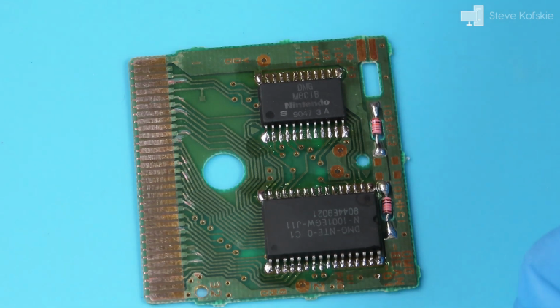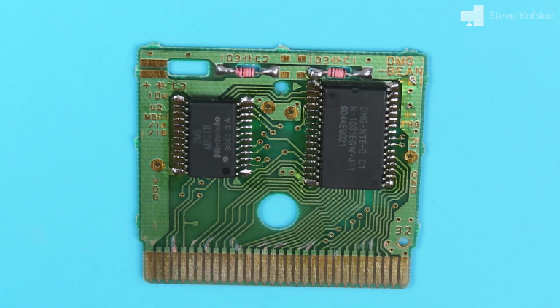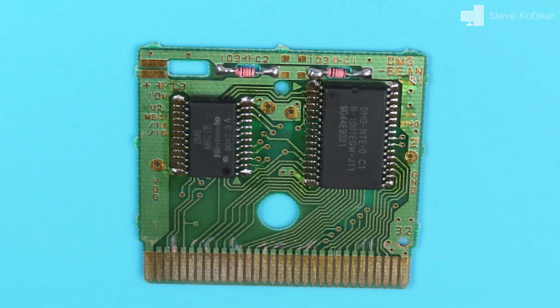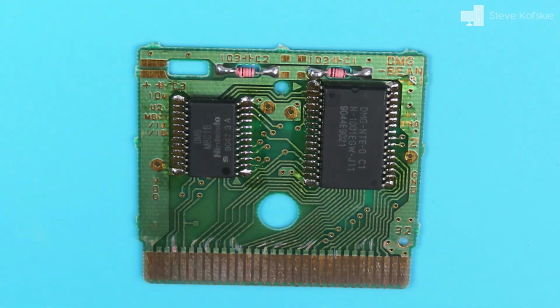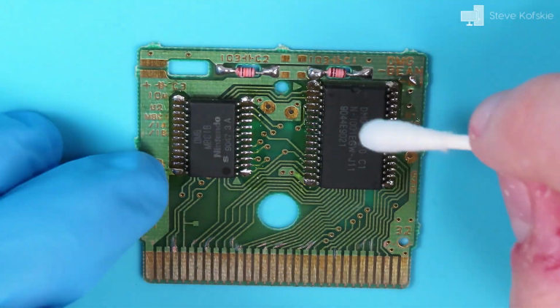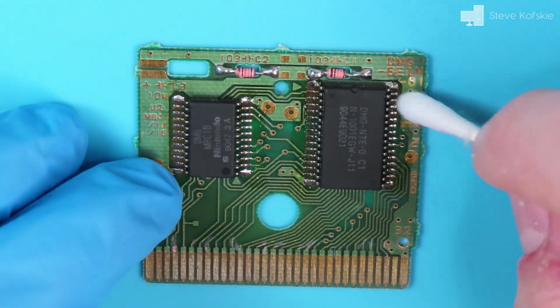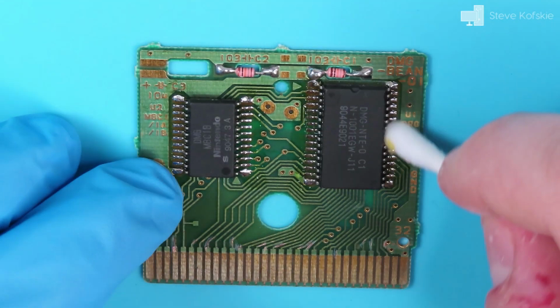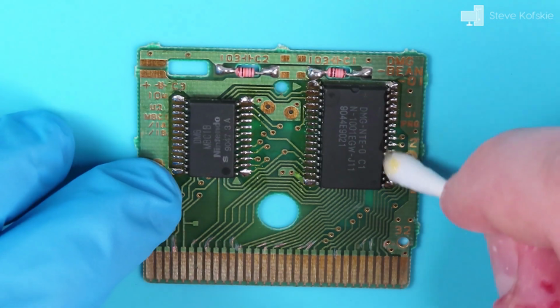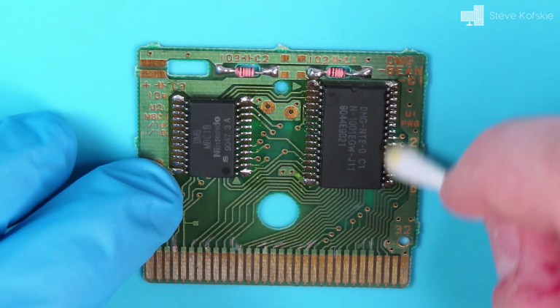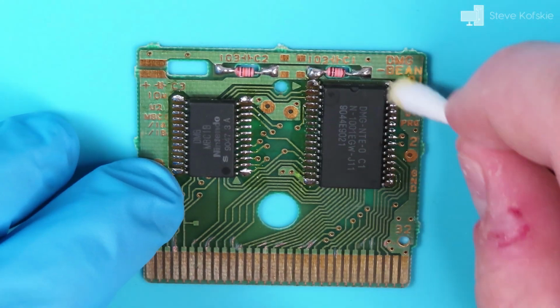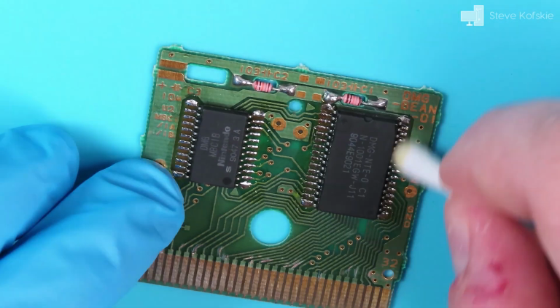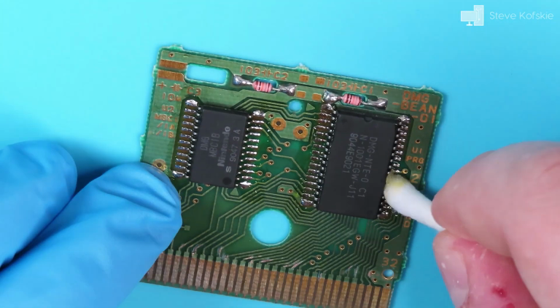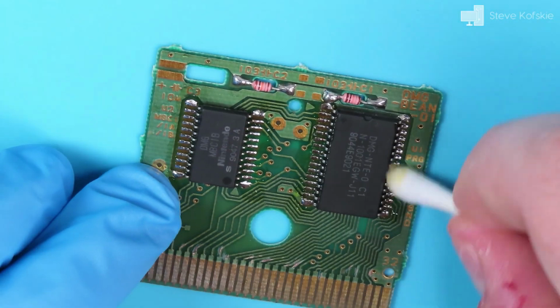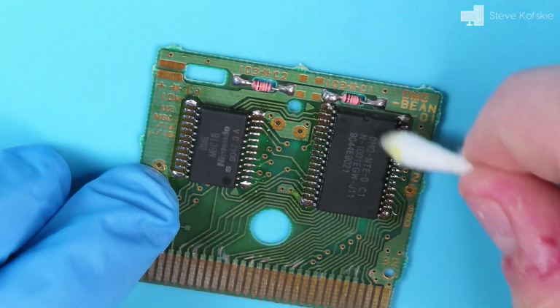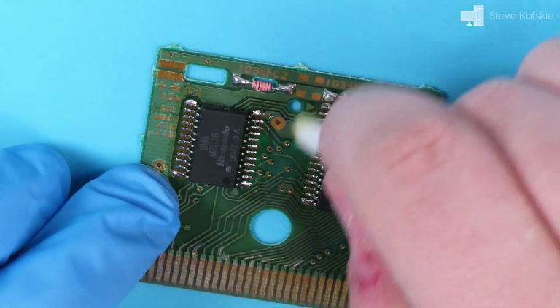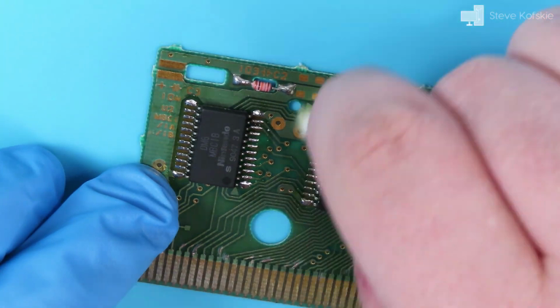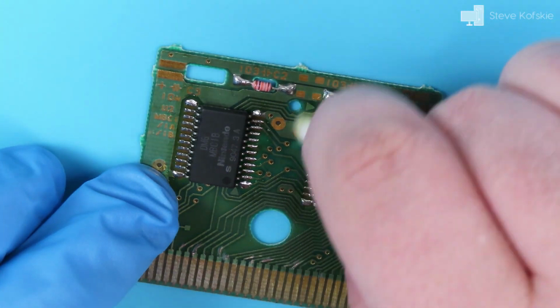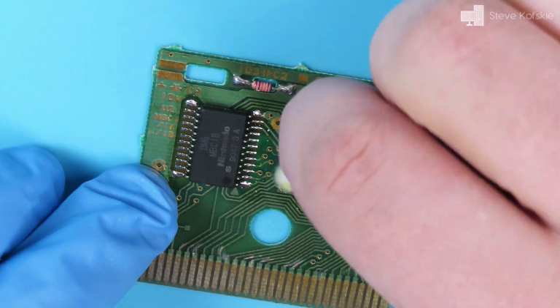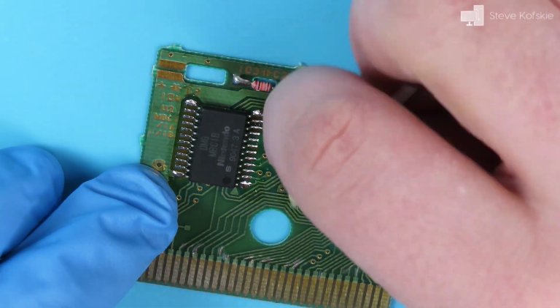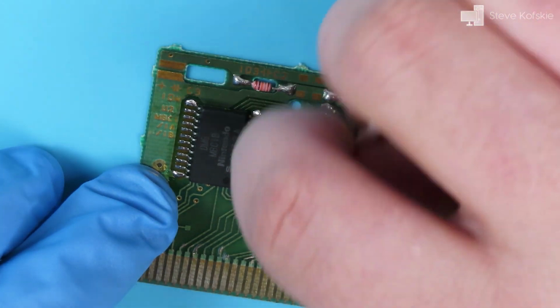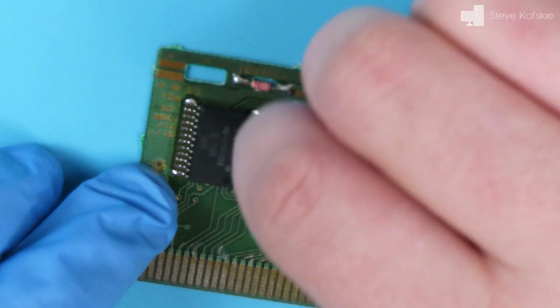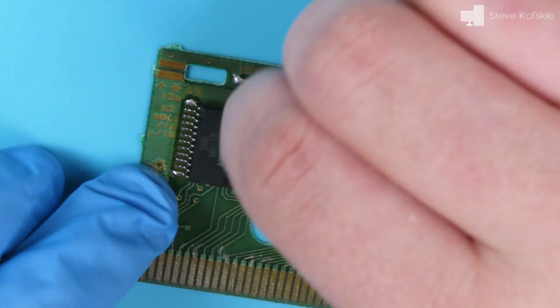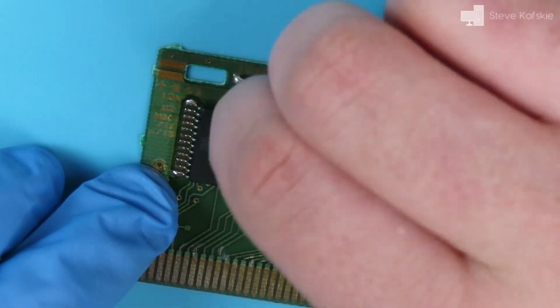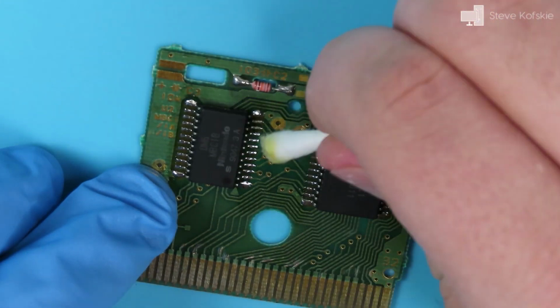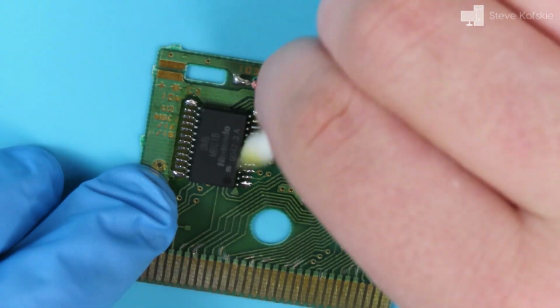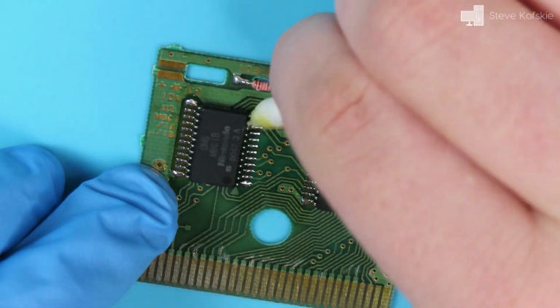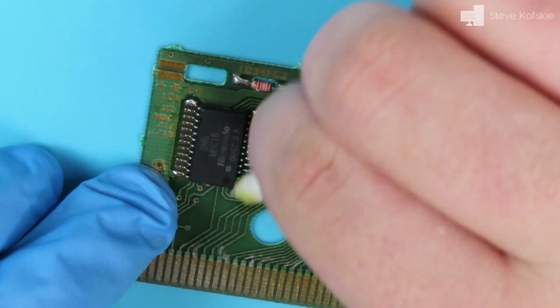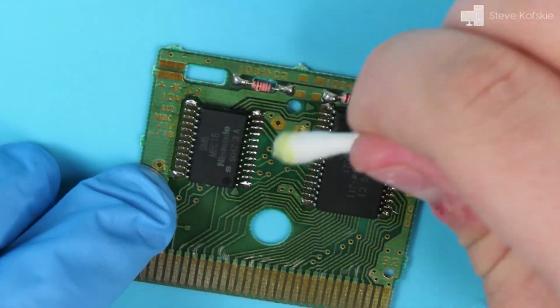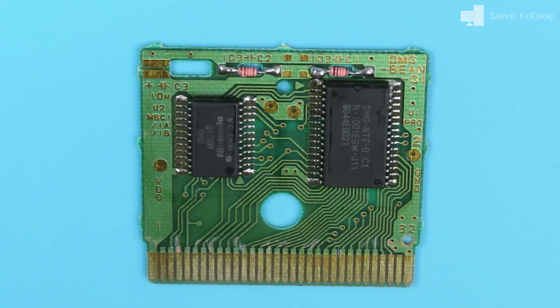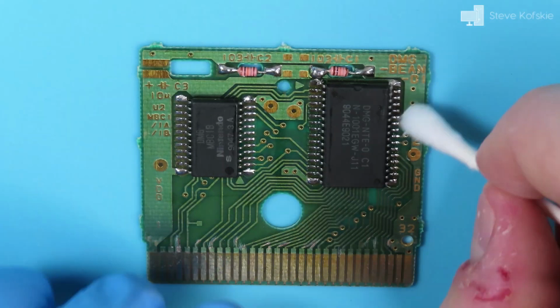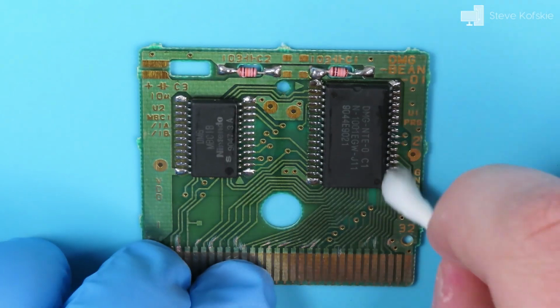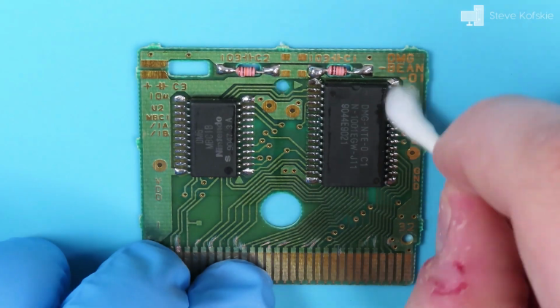When I was done soldering, I took some isopropyl alcohol and cotton swabs to remove the leftover flux on the board.